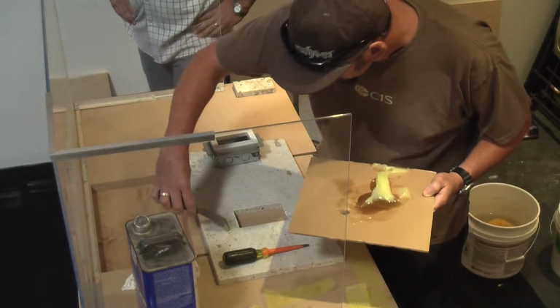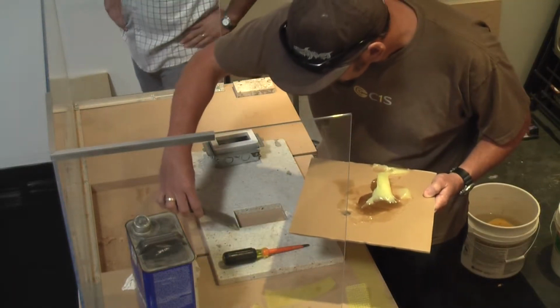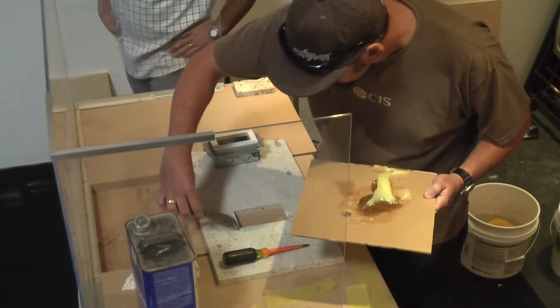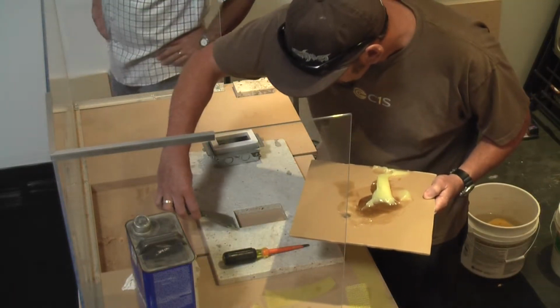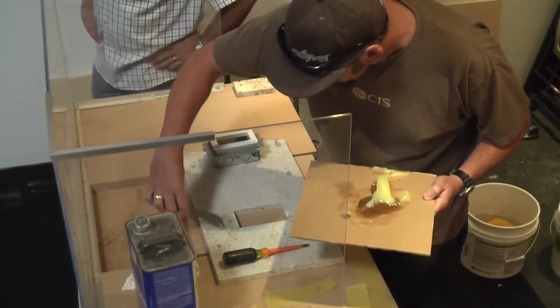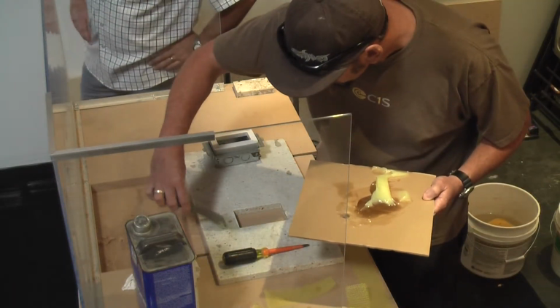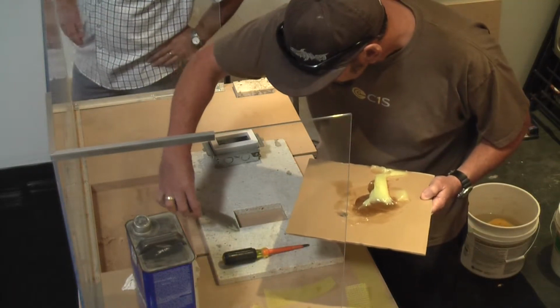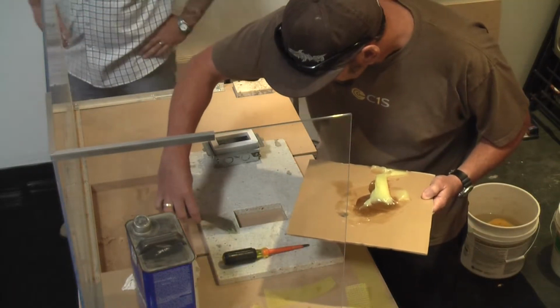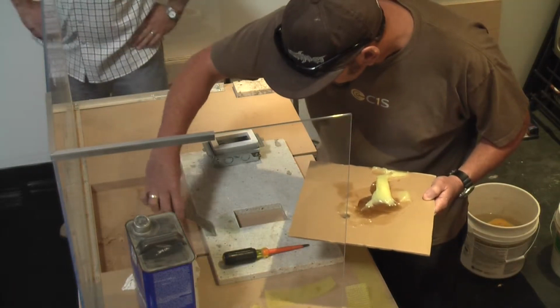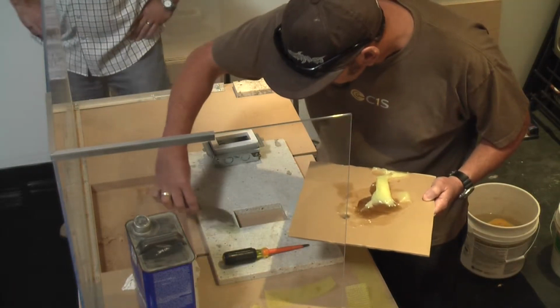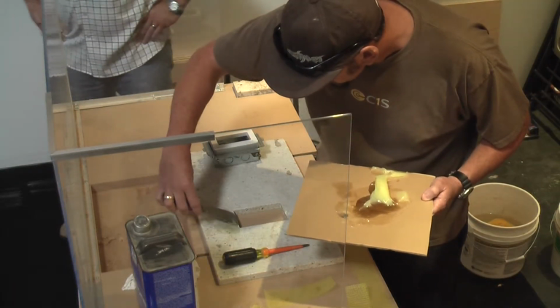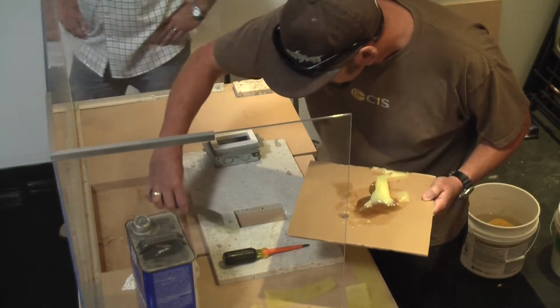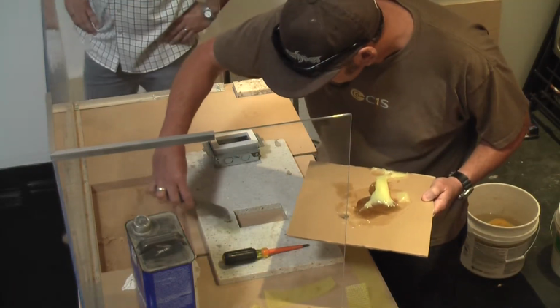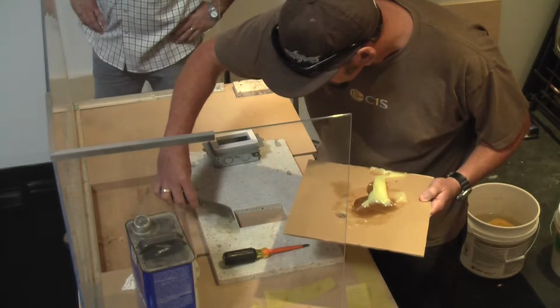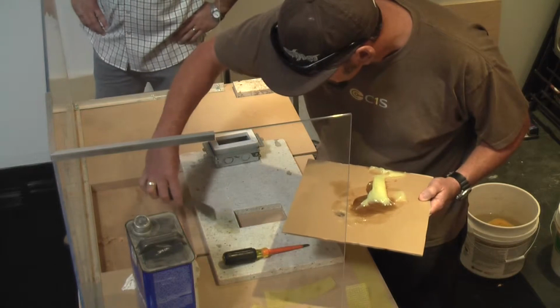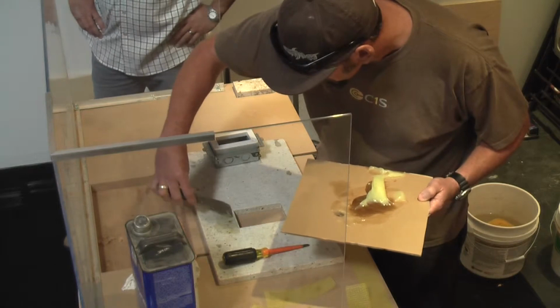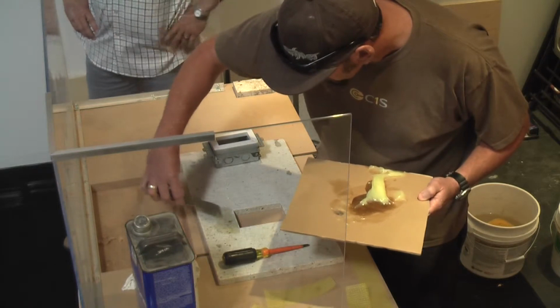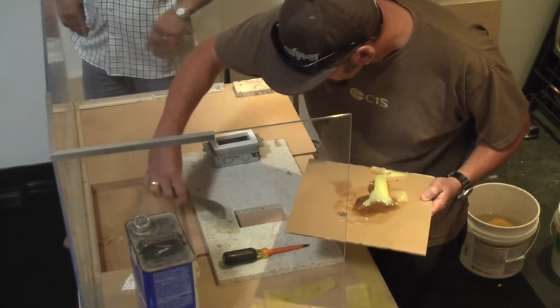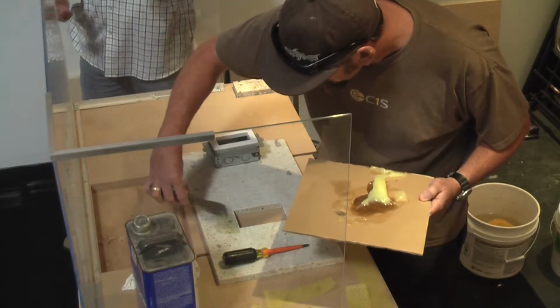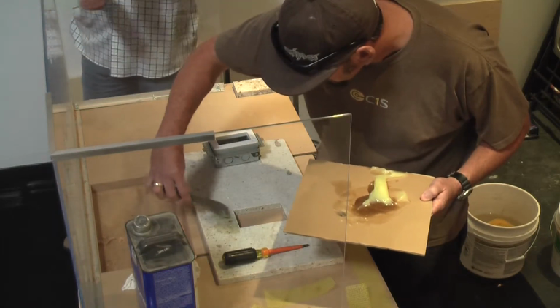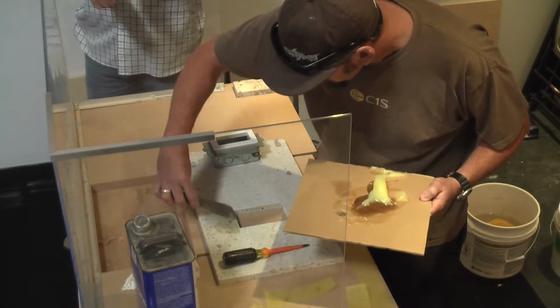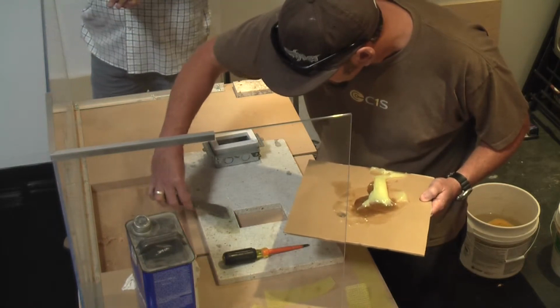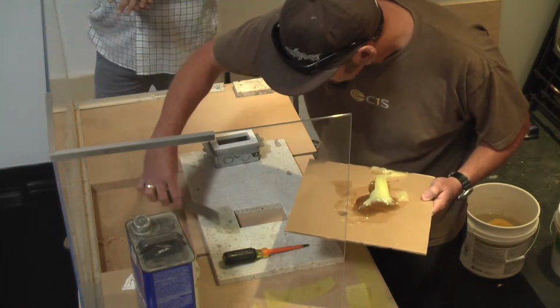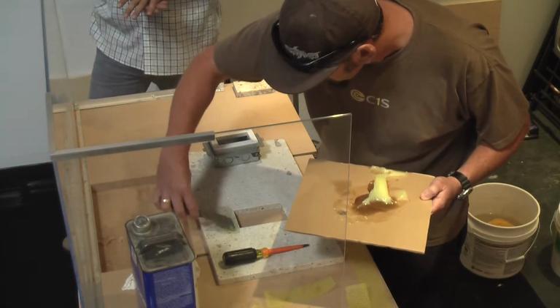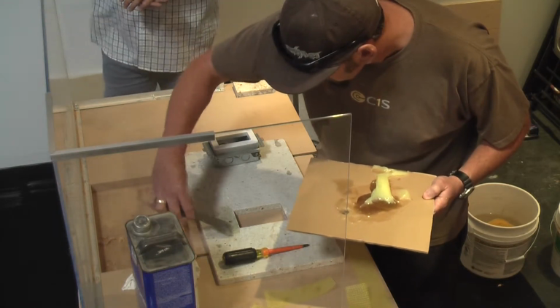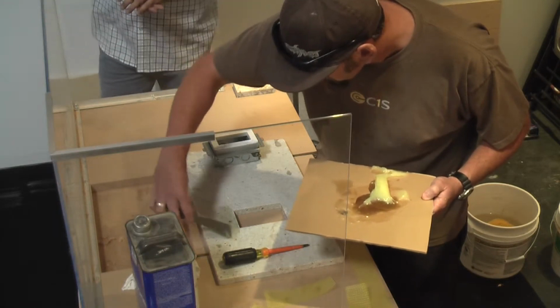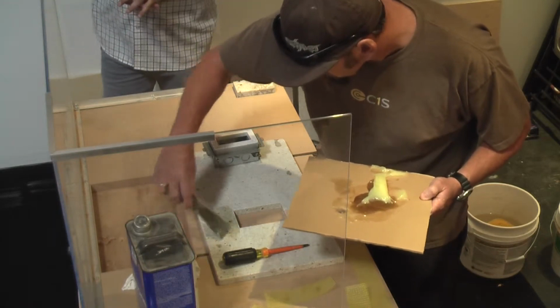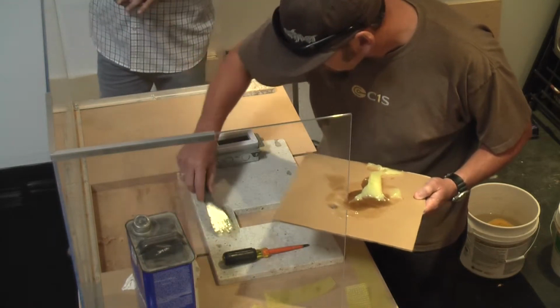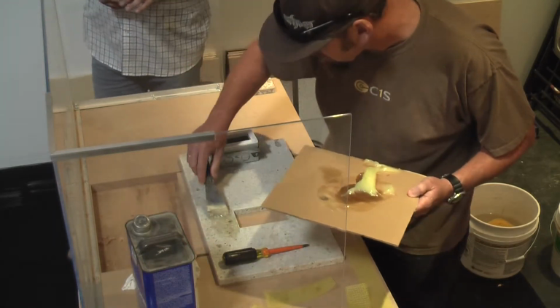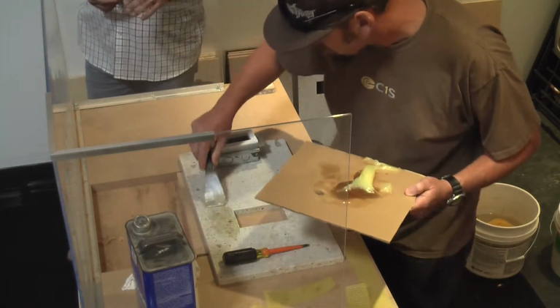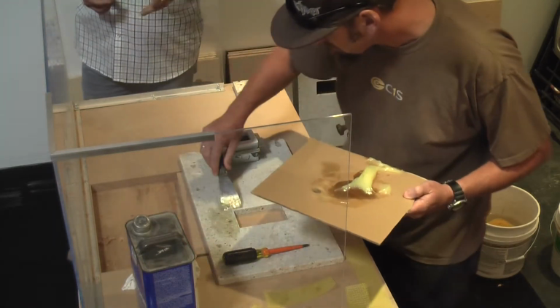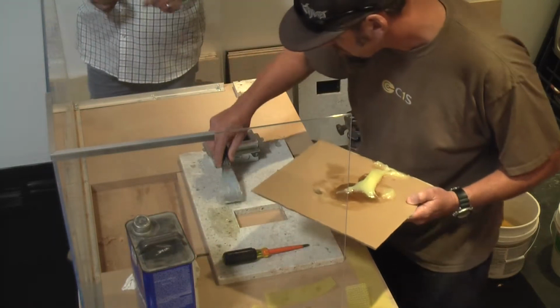So it's going to lay down a bead around the area. We're going to put the box in, just so it starts soaking into the stone. Gets us a good bond.